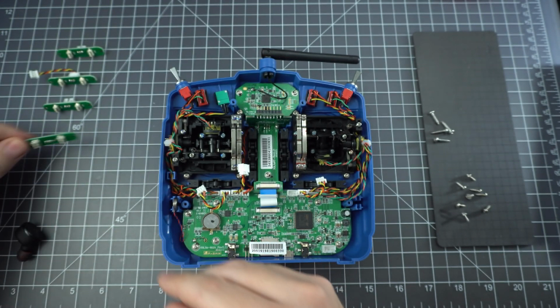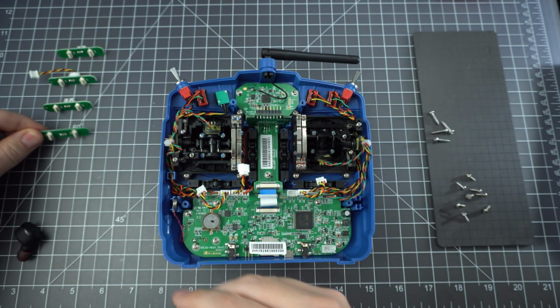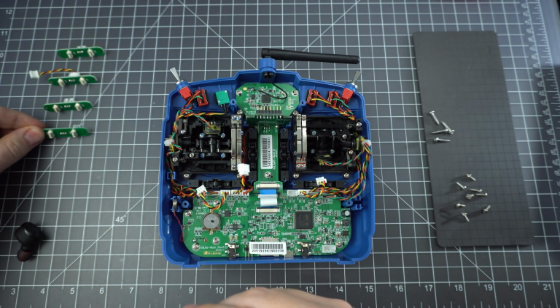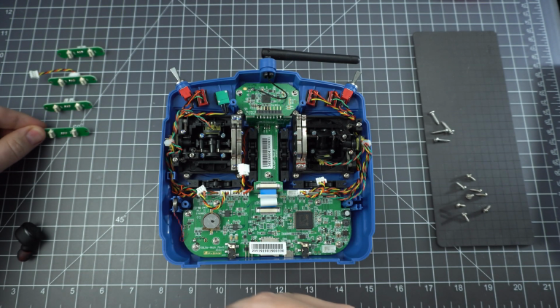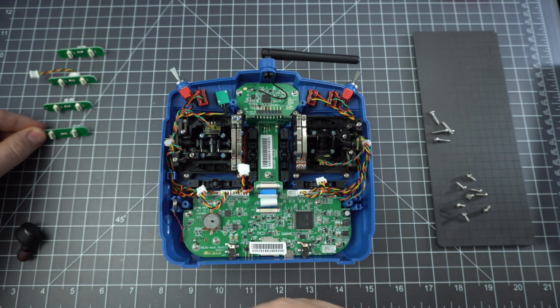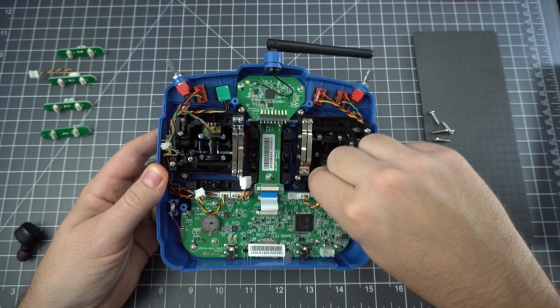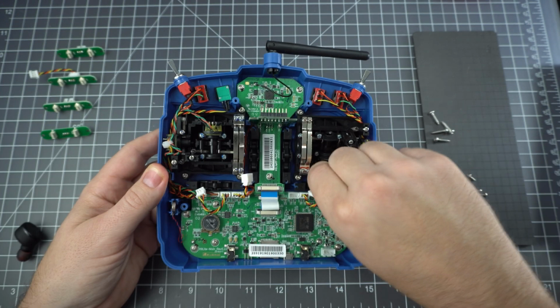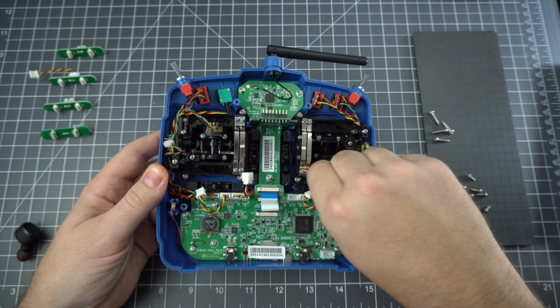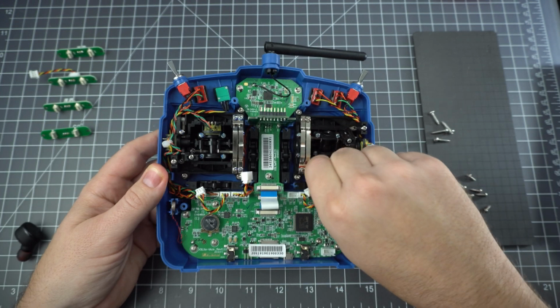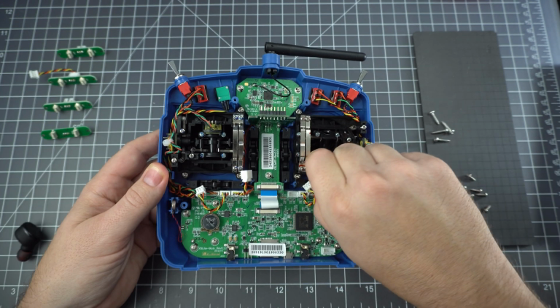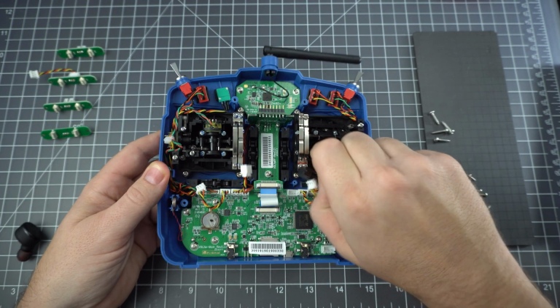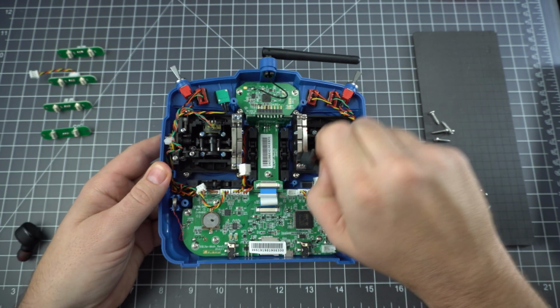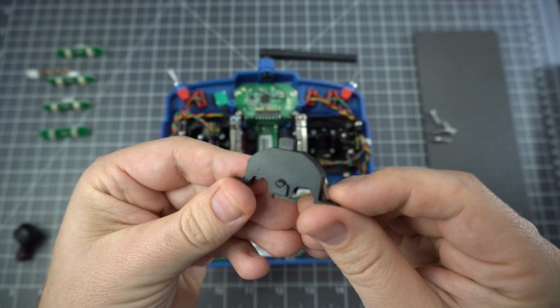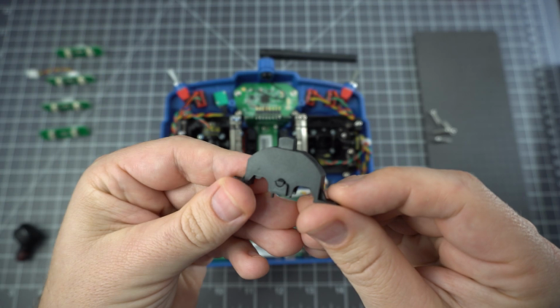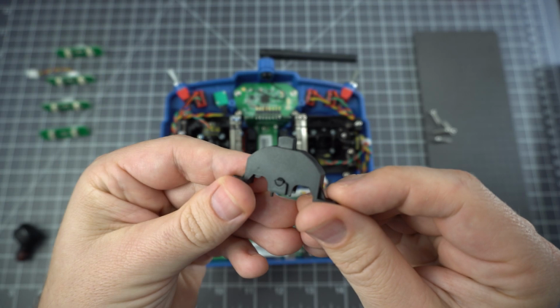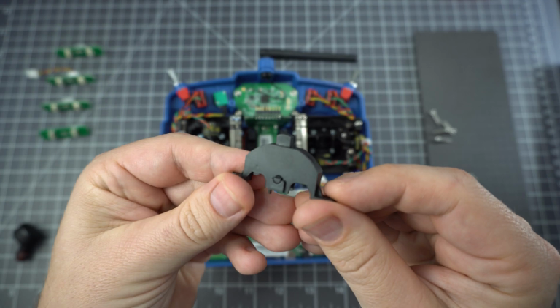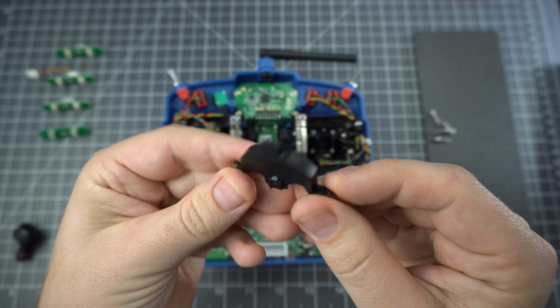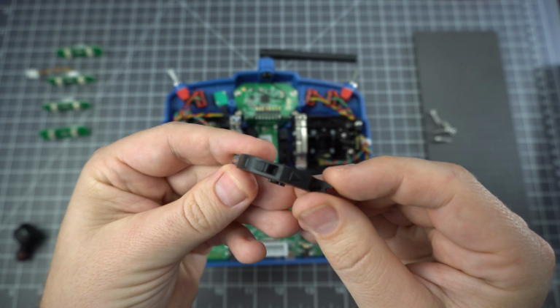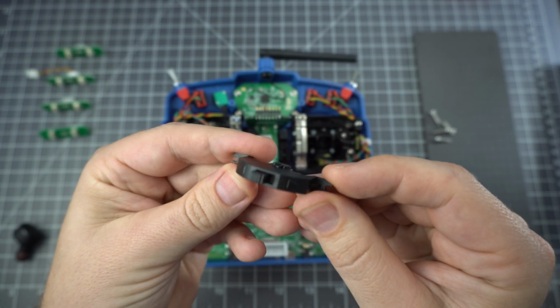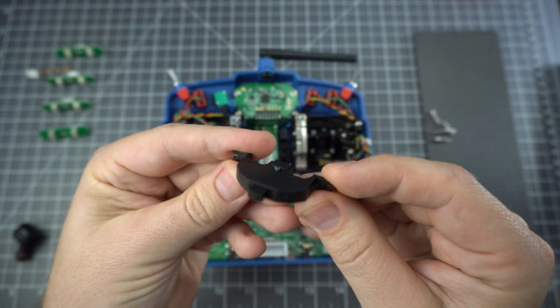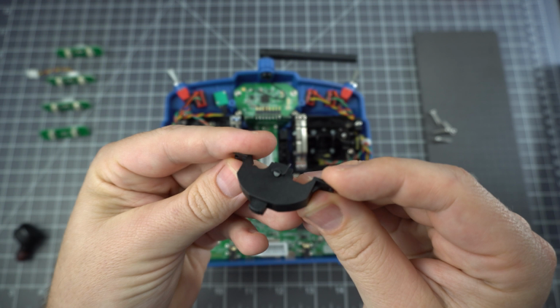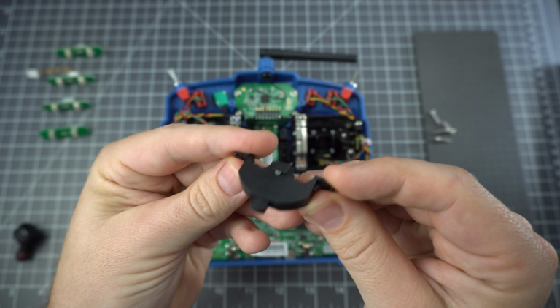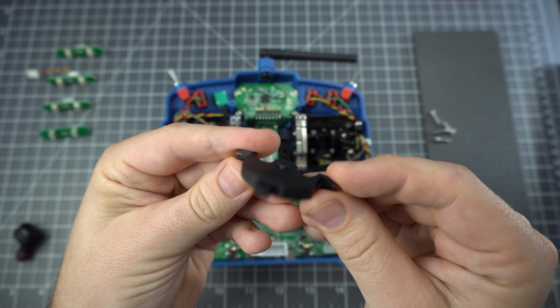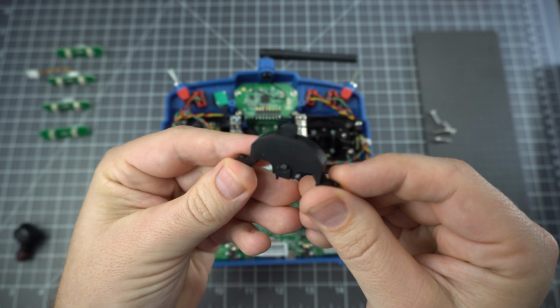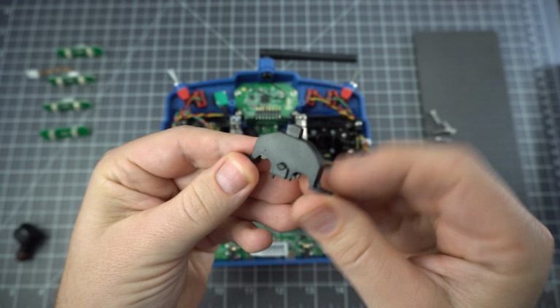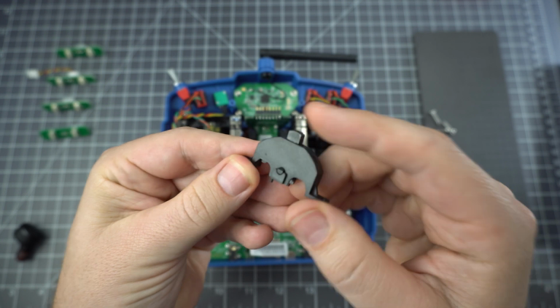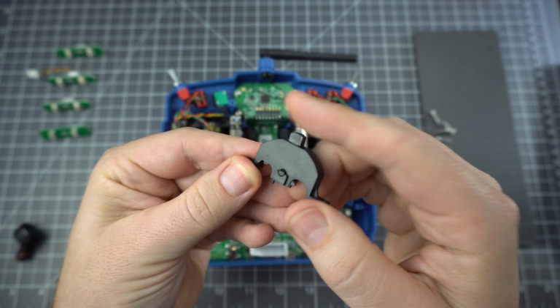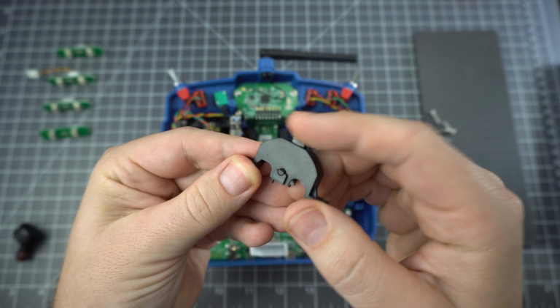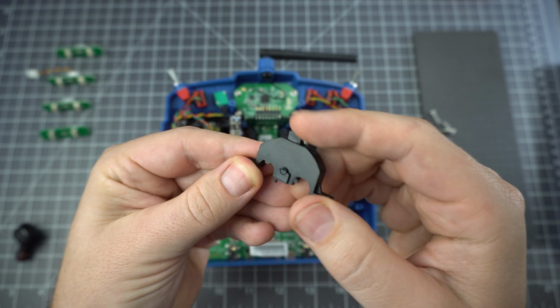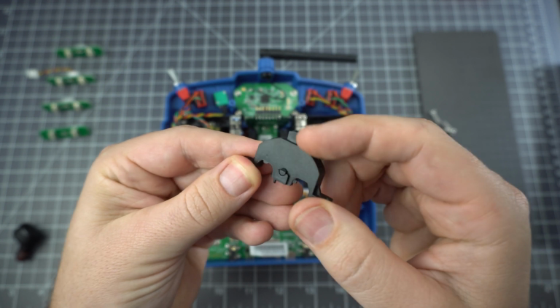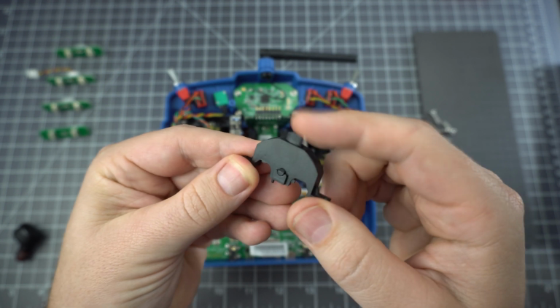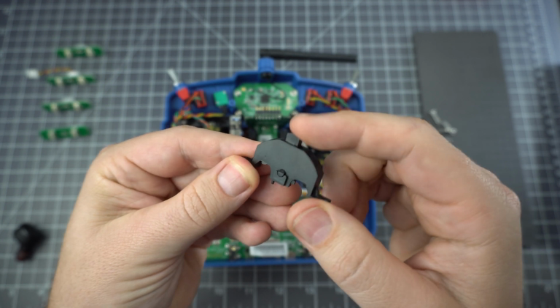The way these work is this little plastic rocker pushes down on either button when you move the switch.